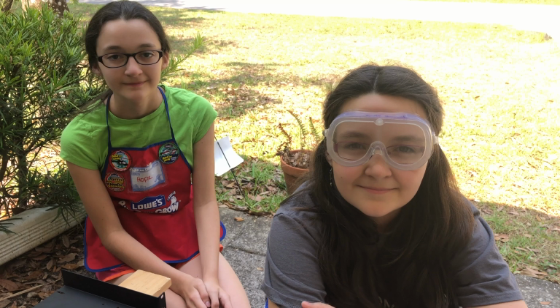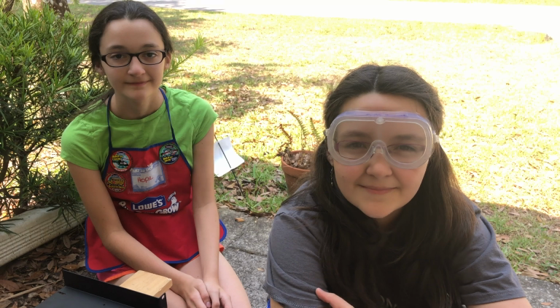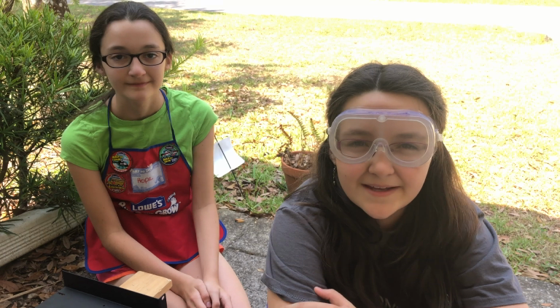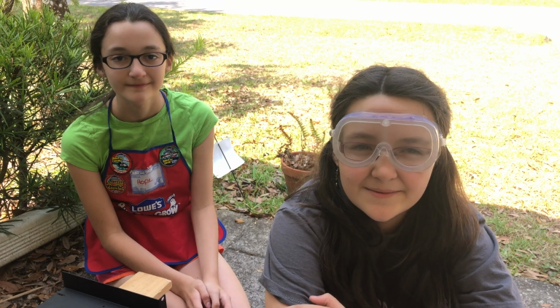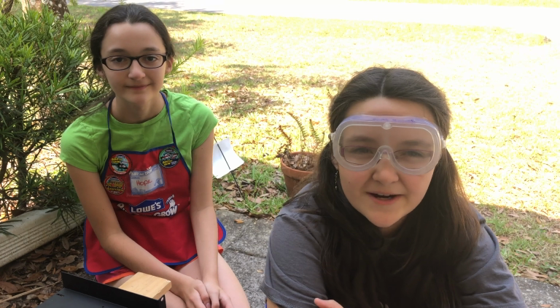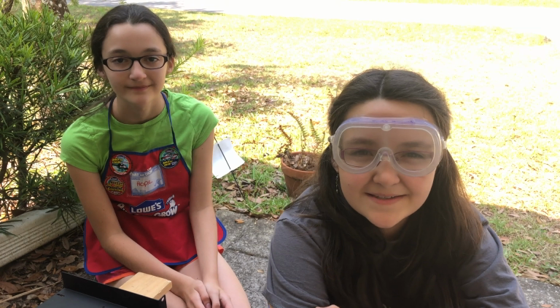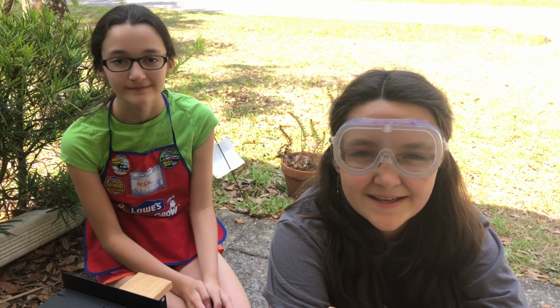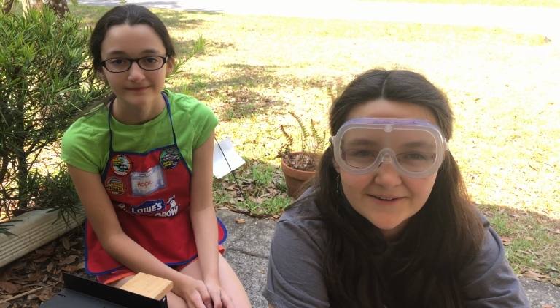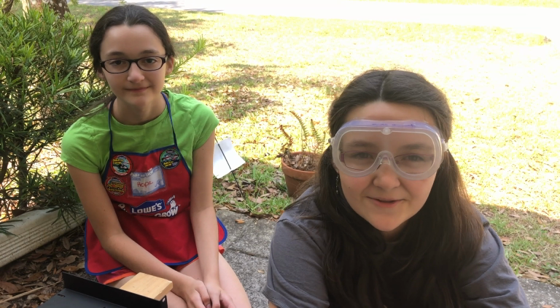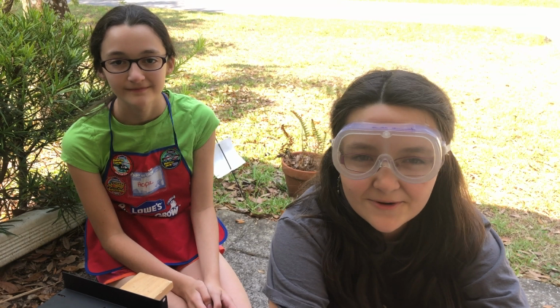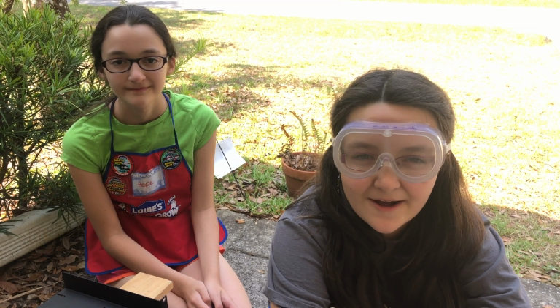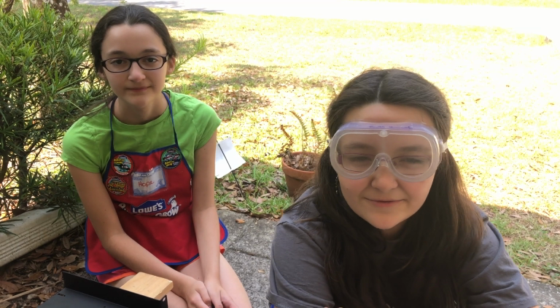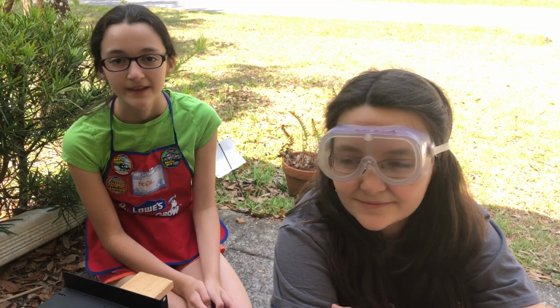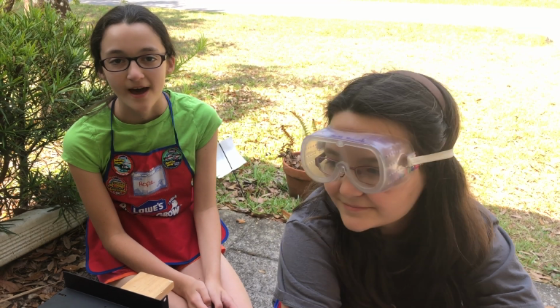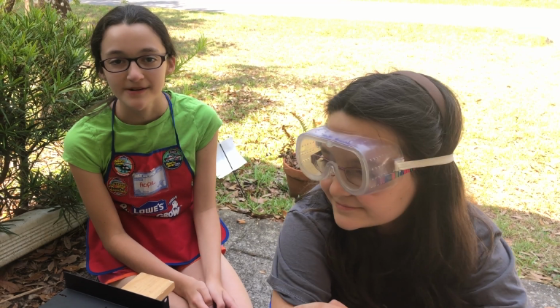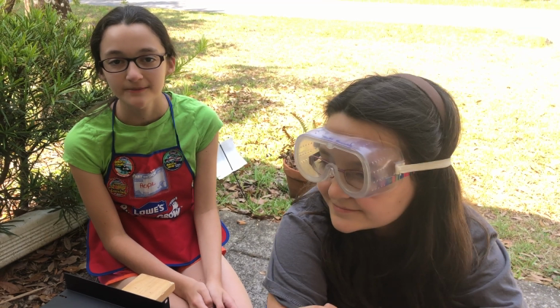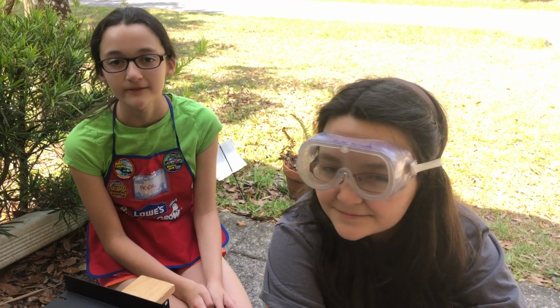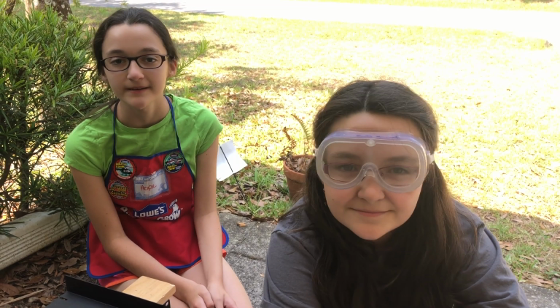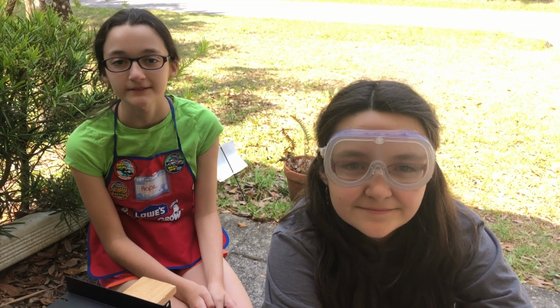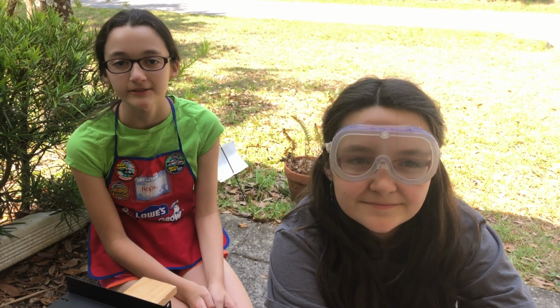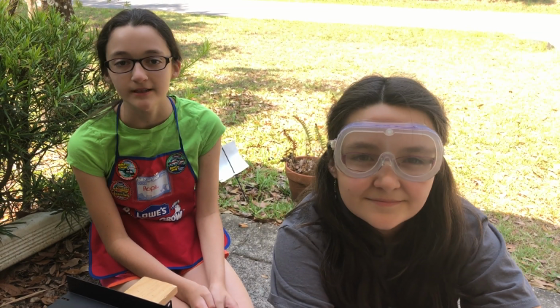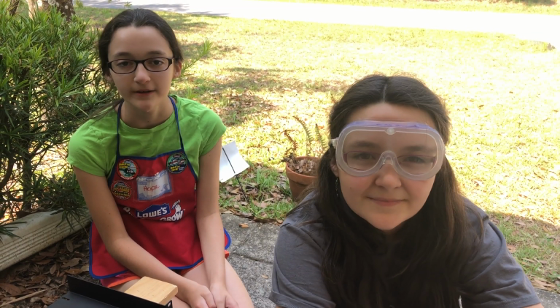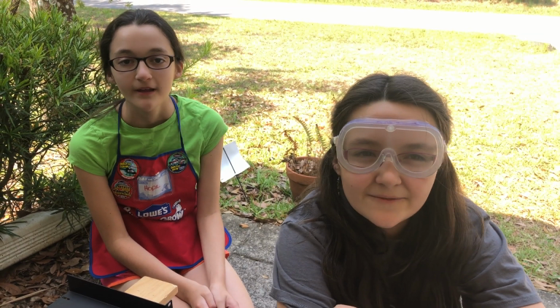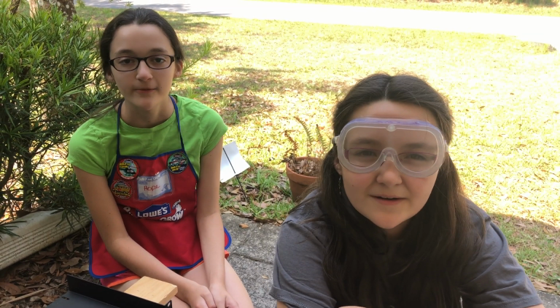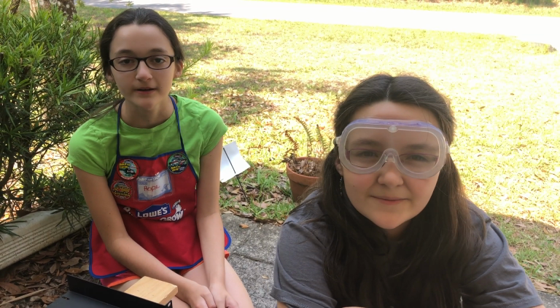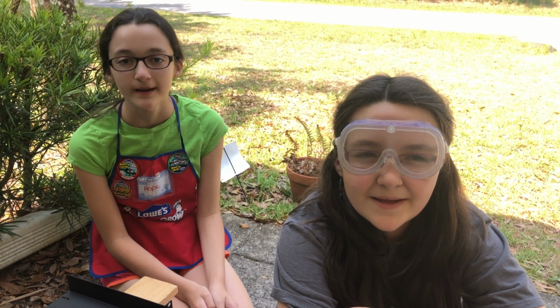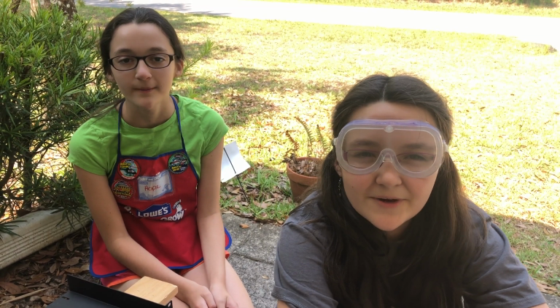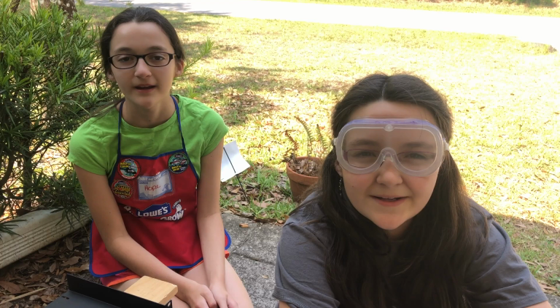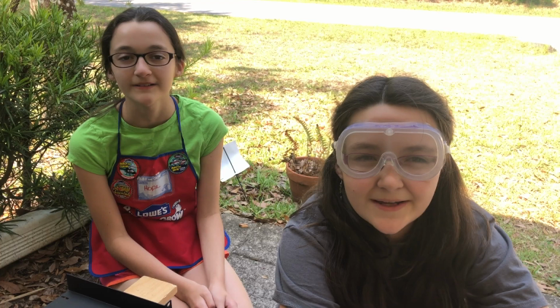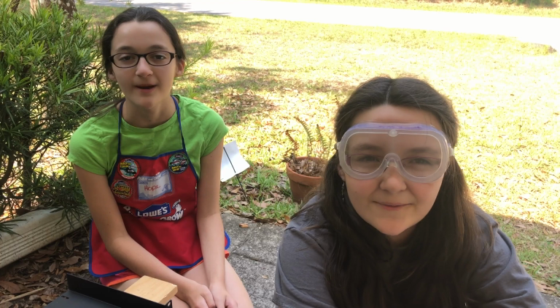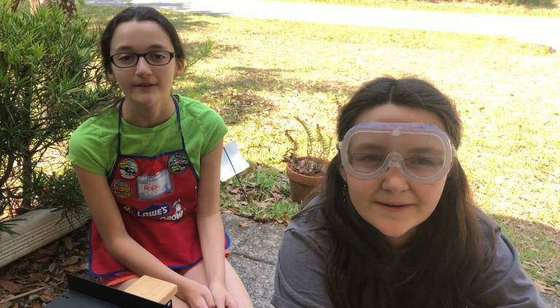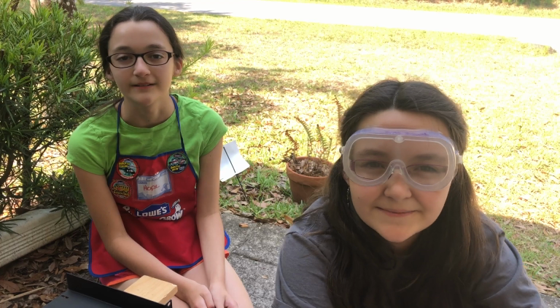Hi, I'm Grace, Kilo Echo 3 Golf. I'm Hope, November Delta 2 Lima, and welcome to Ham Radio.World.